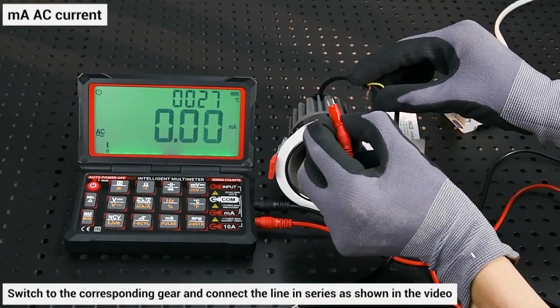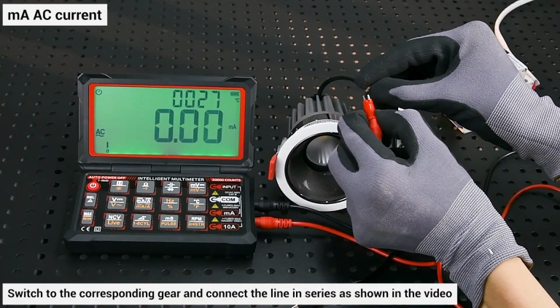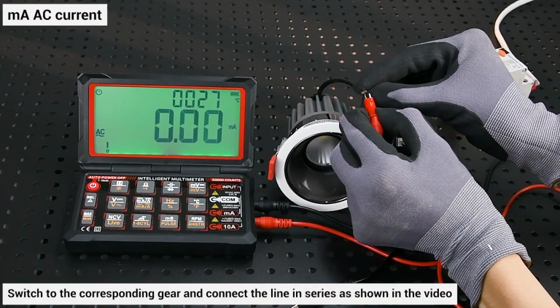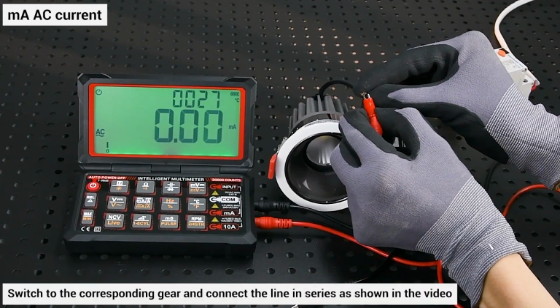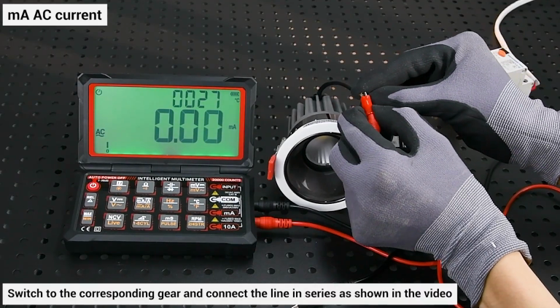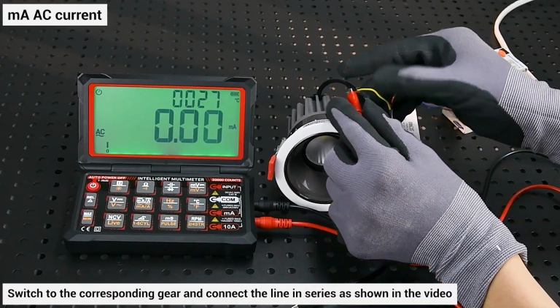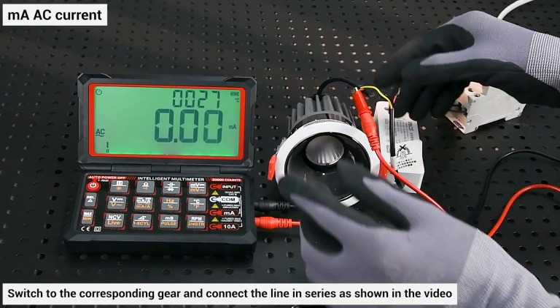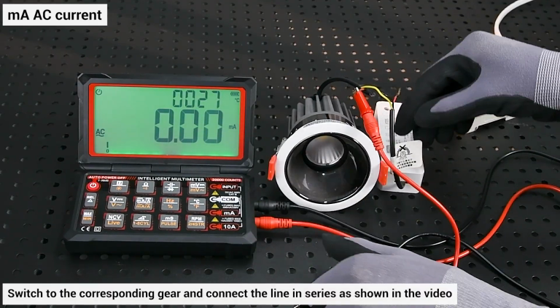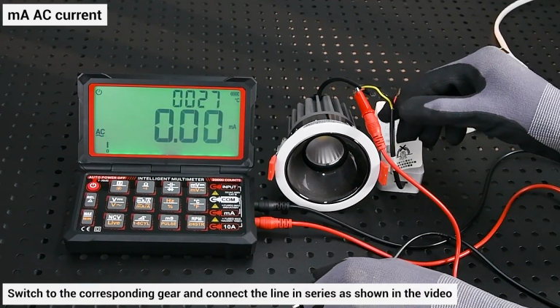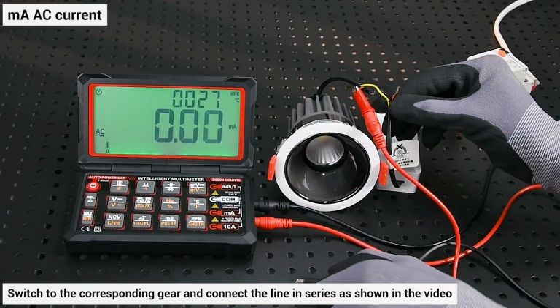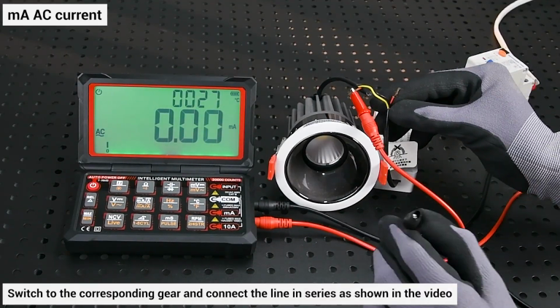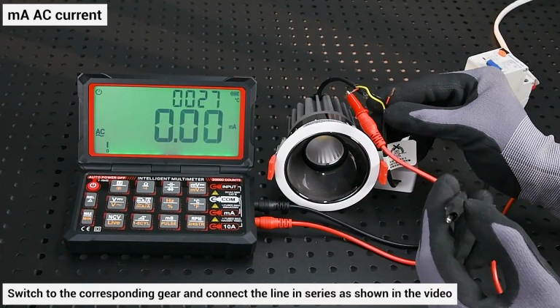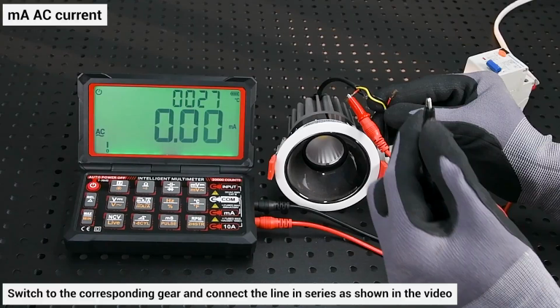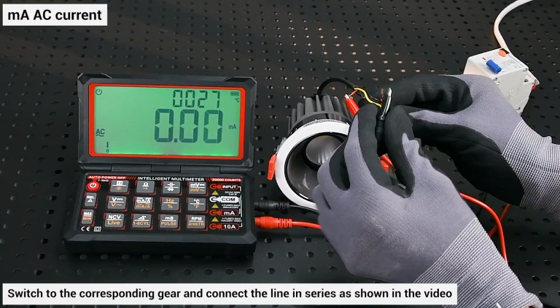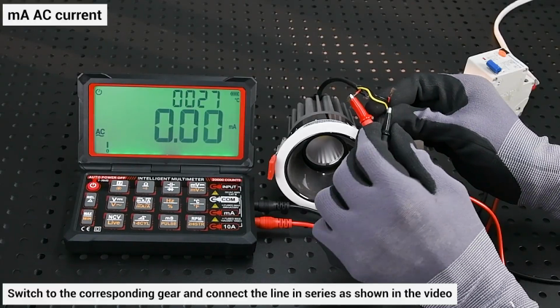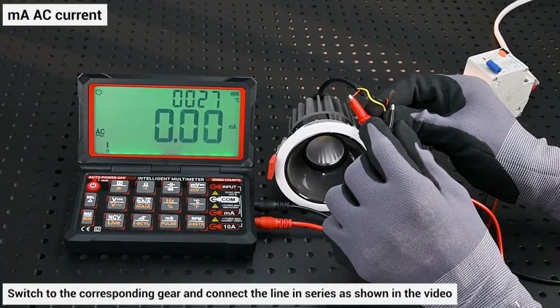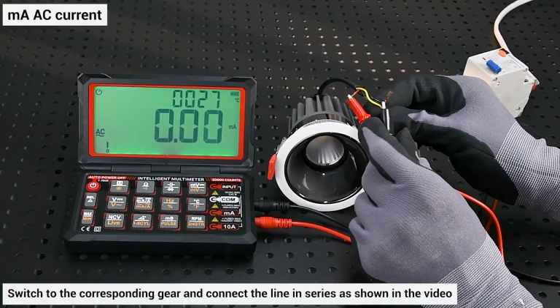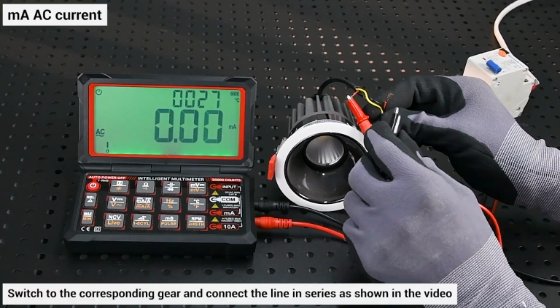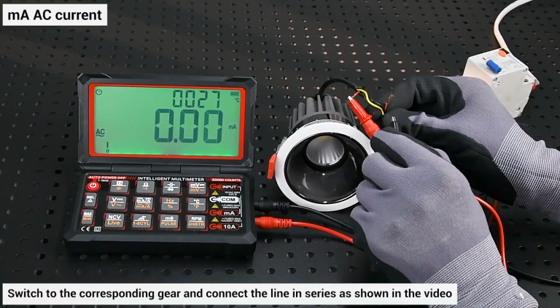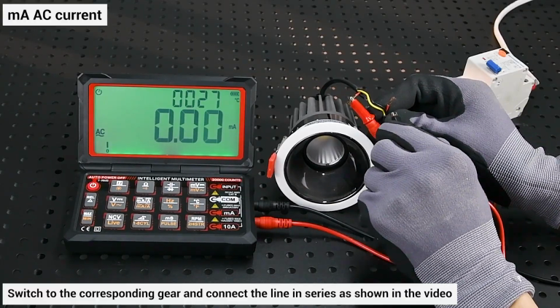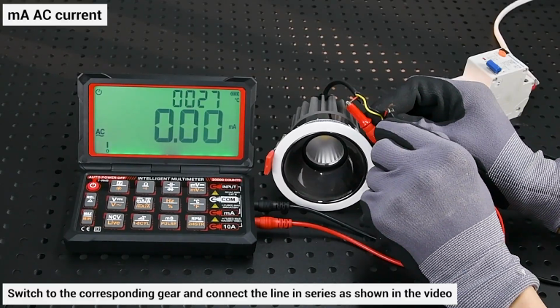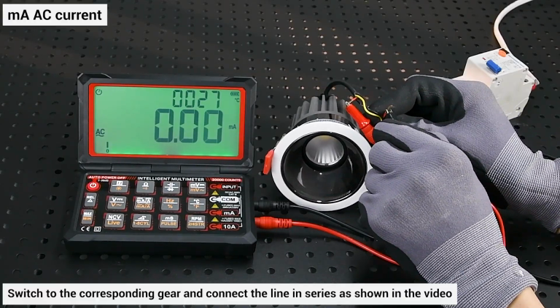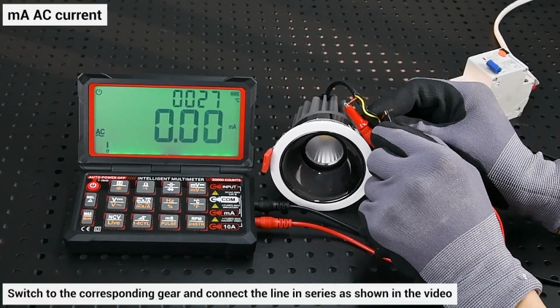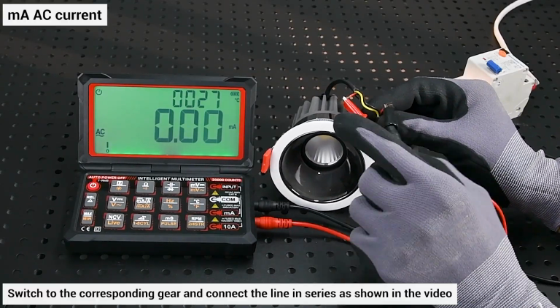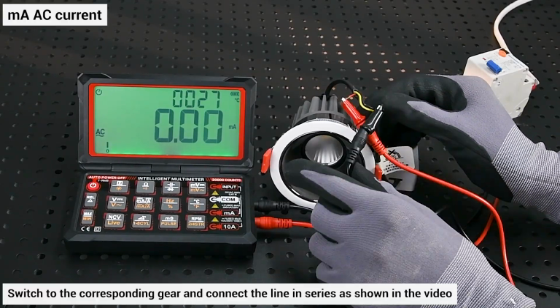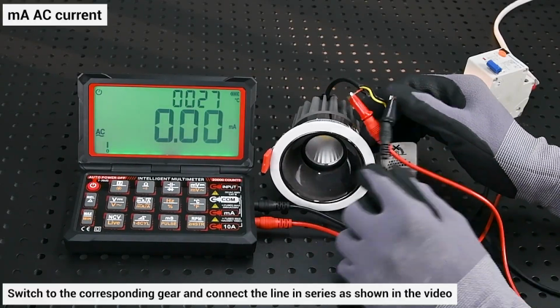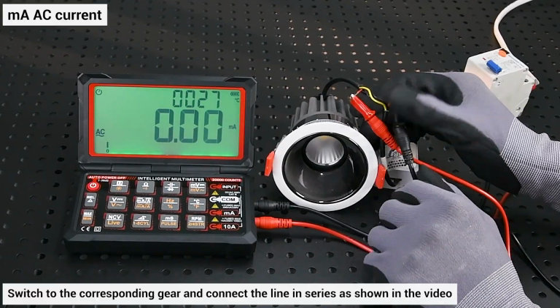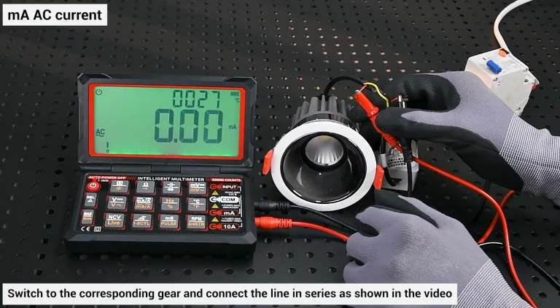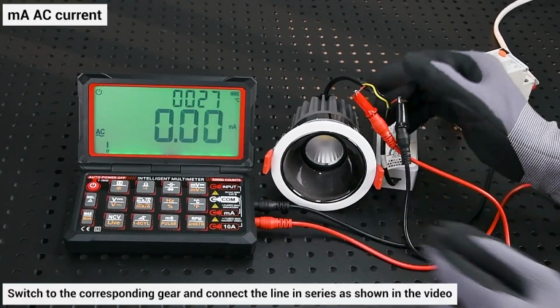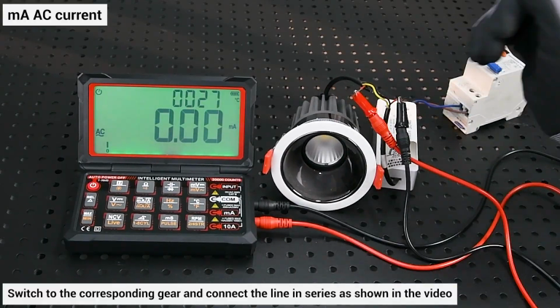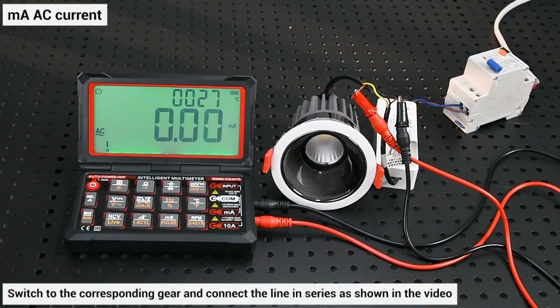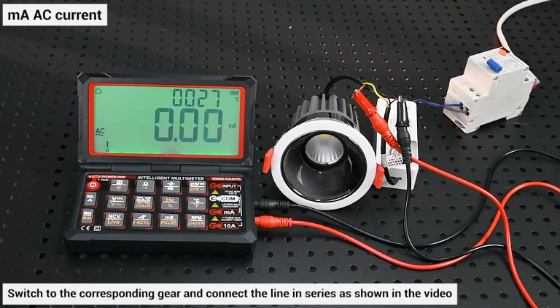Mar AC current: switch to the corresponding gear and connect the line in series as shown in the video.